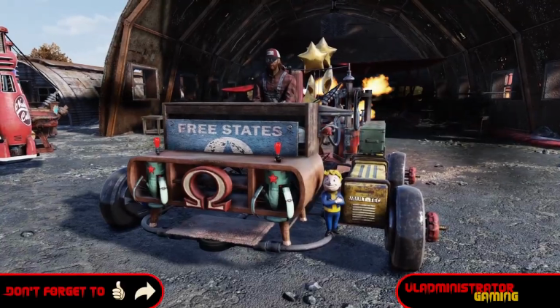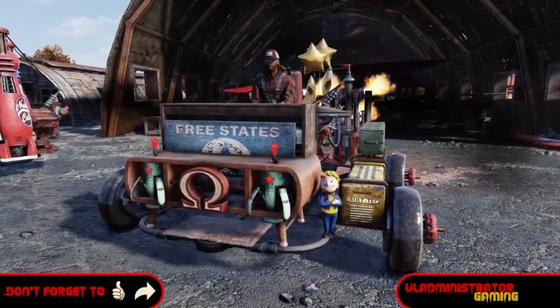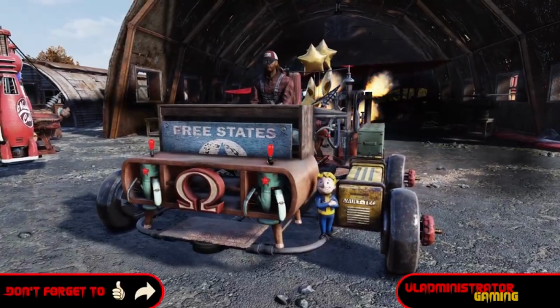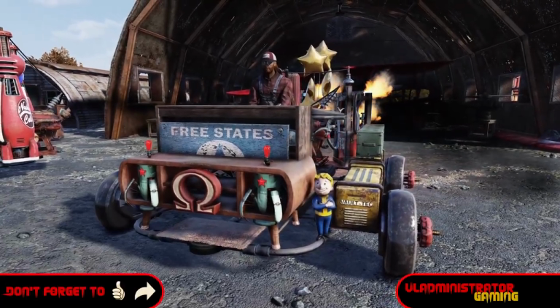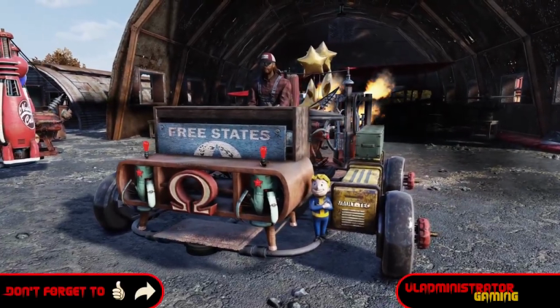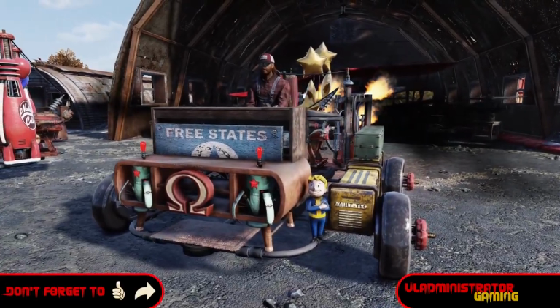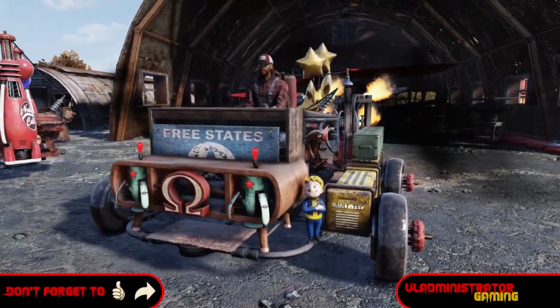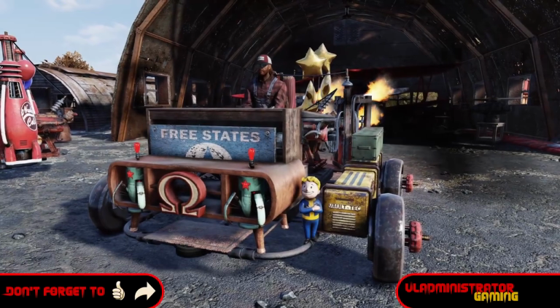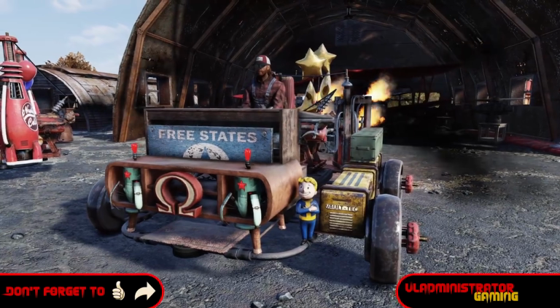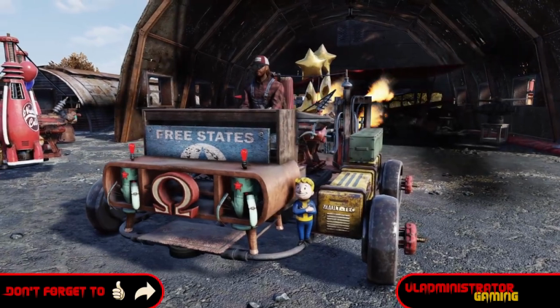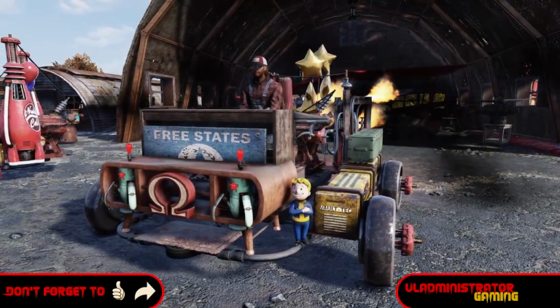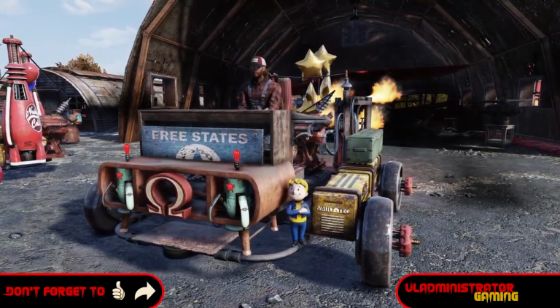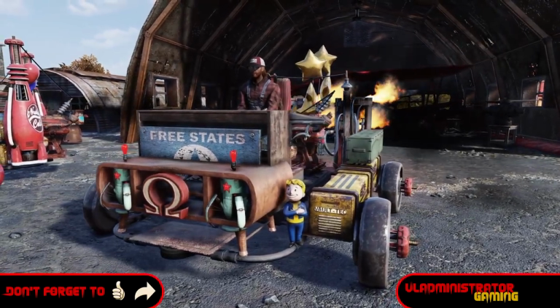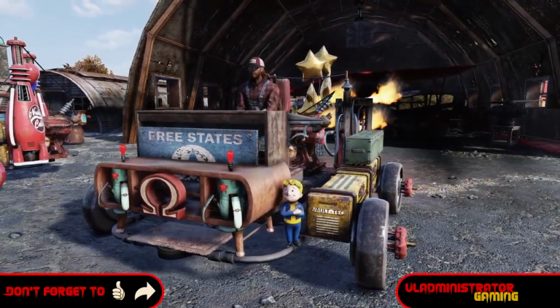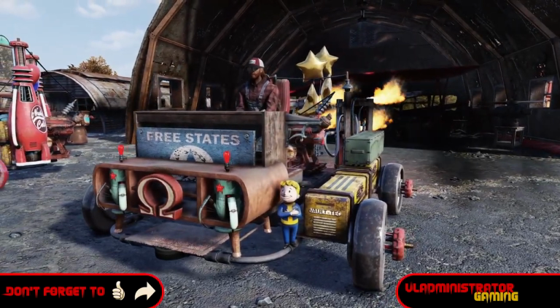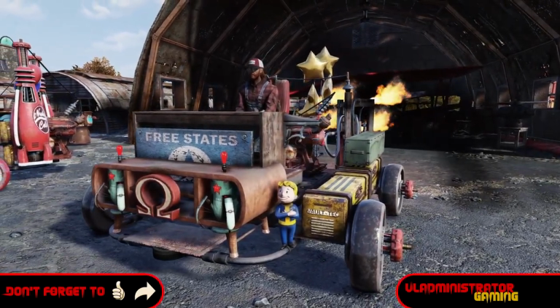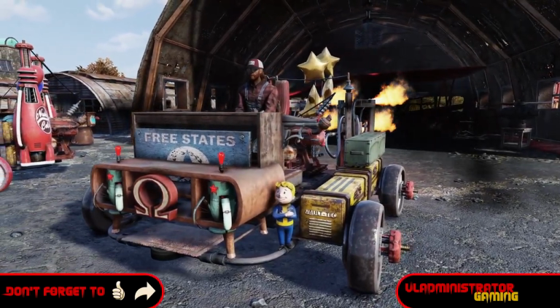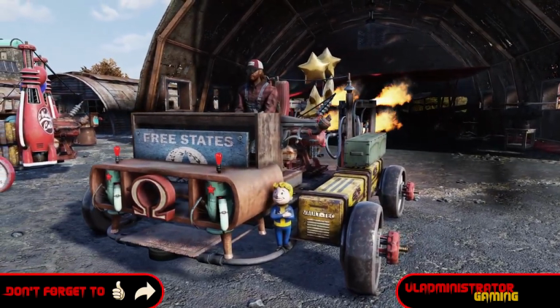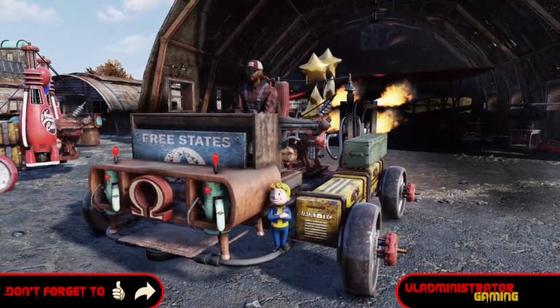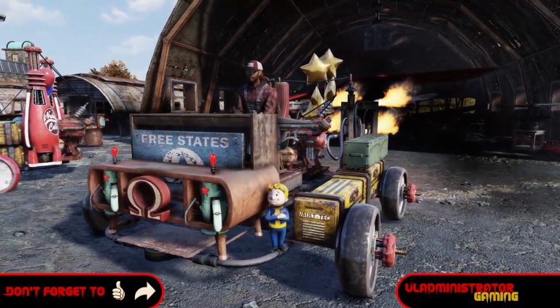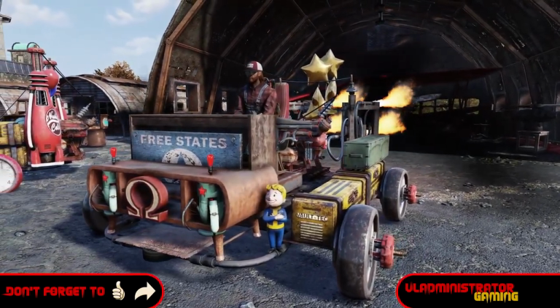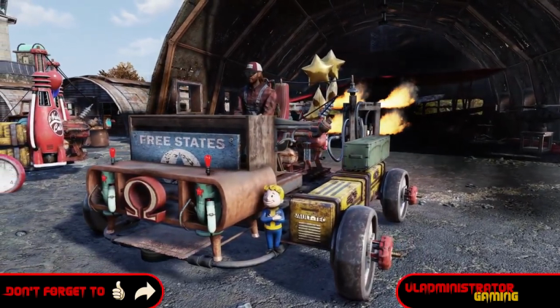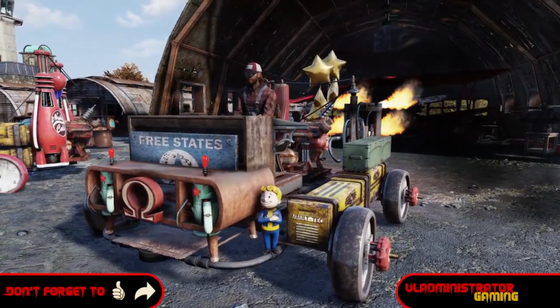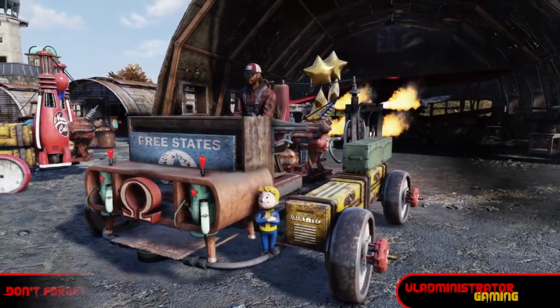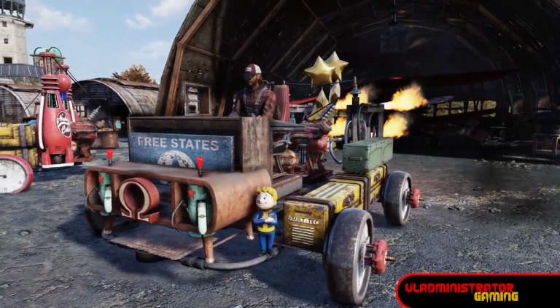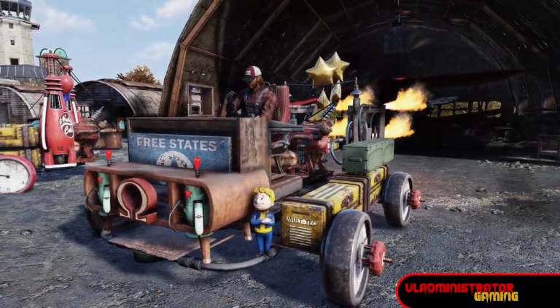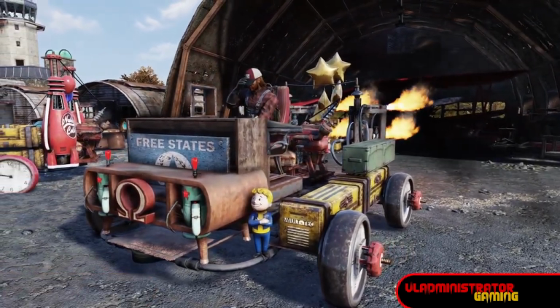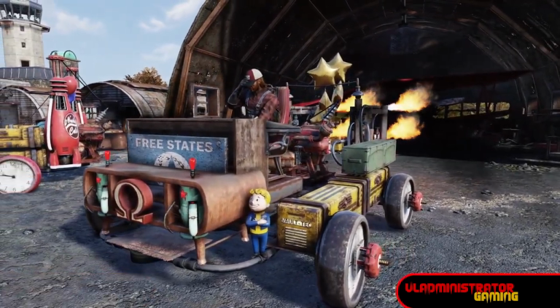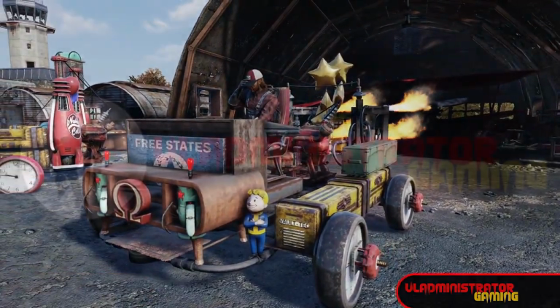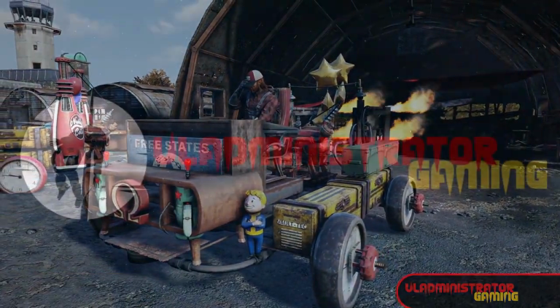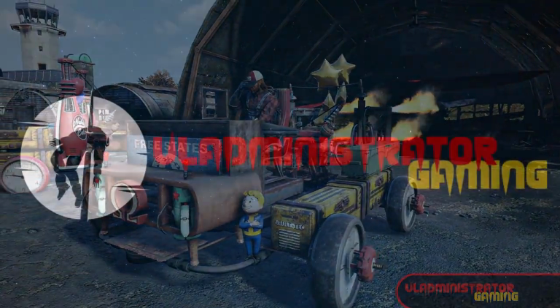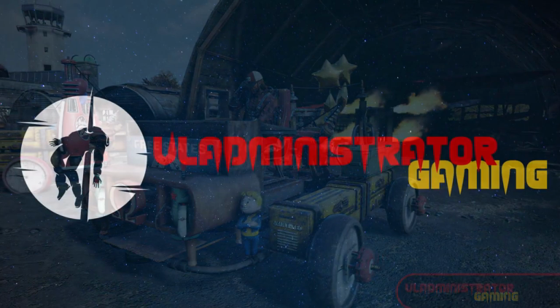Don't forget to like, share, and subscribe for the latest from Vladministrator Gaming. Until next time, I'll see you in the wasteland!